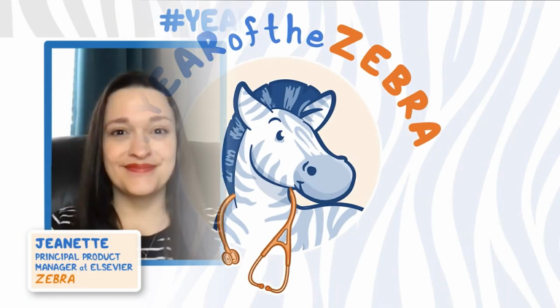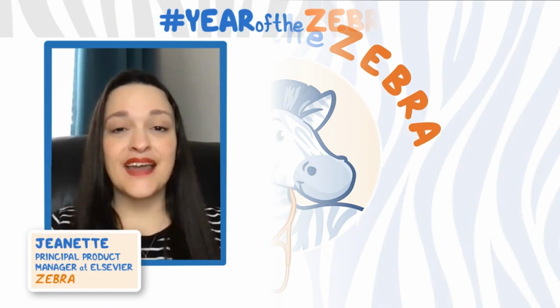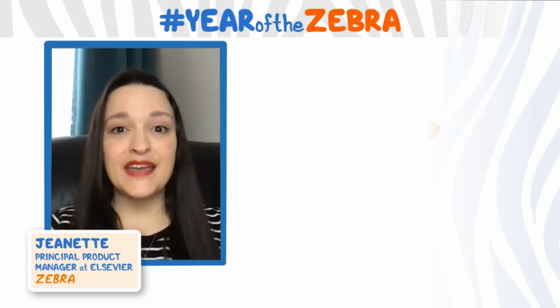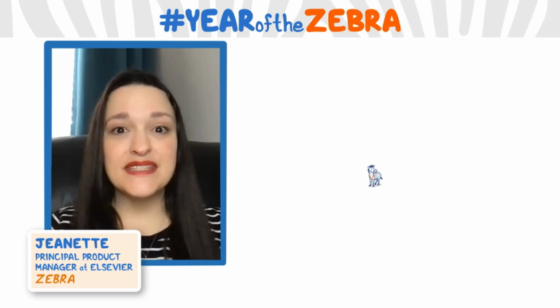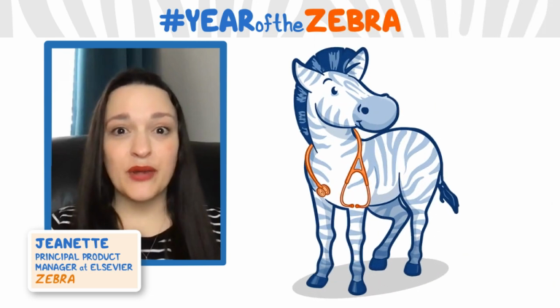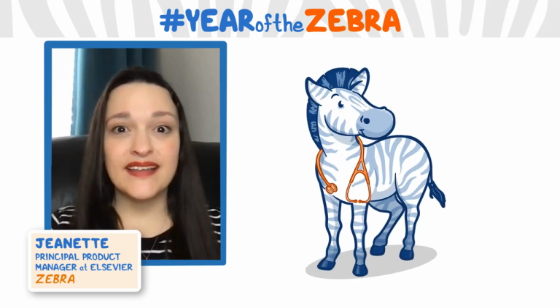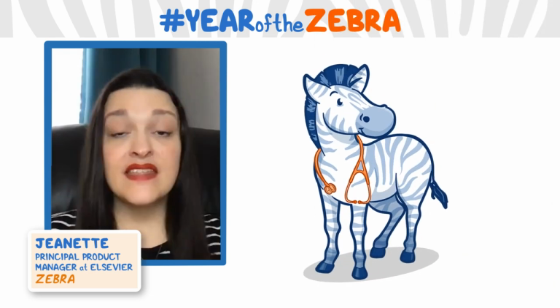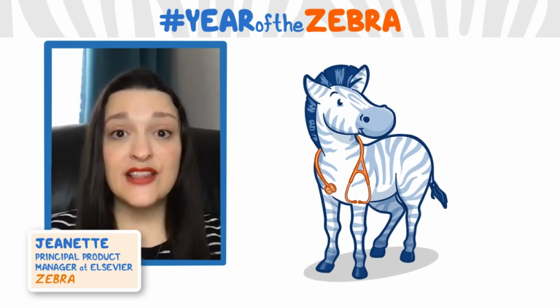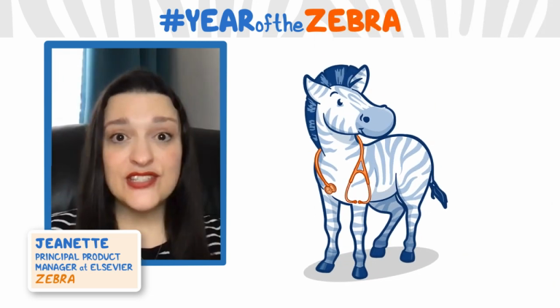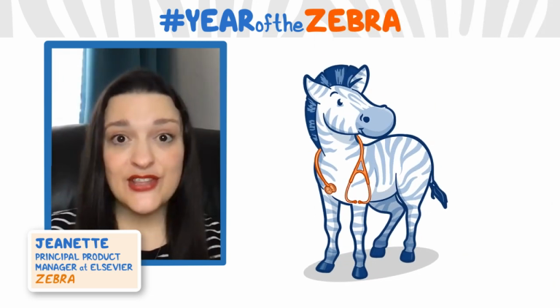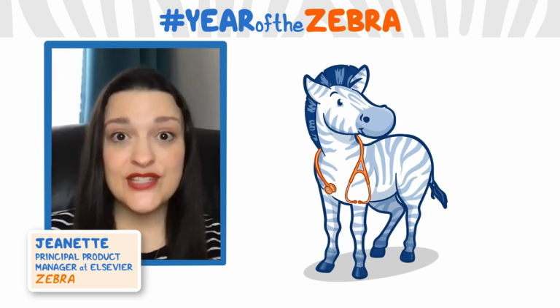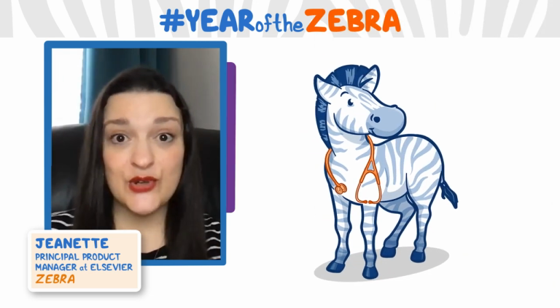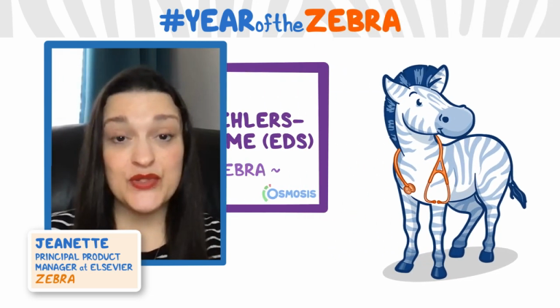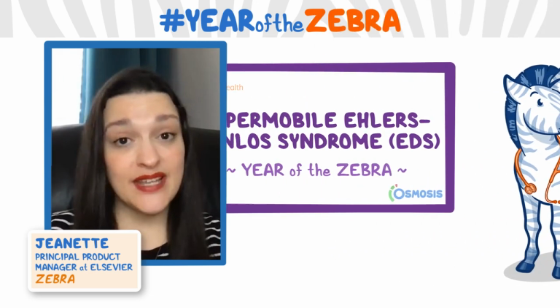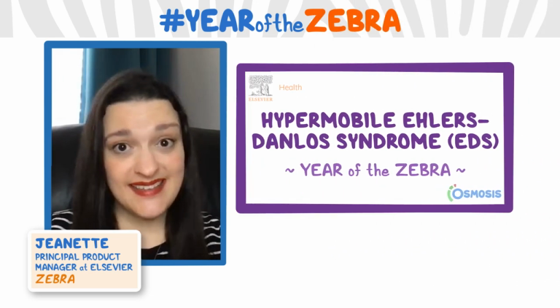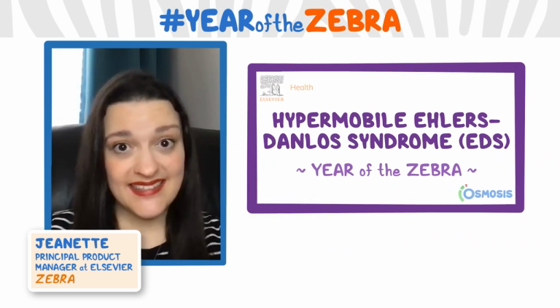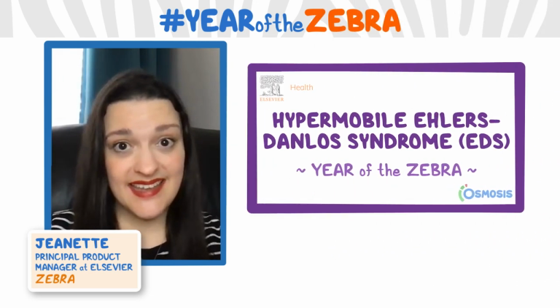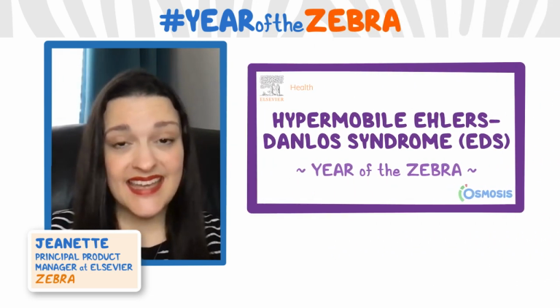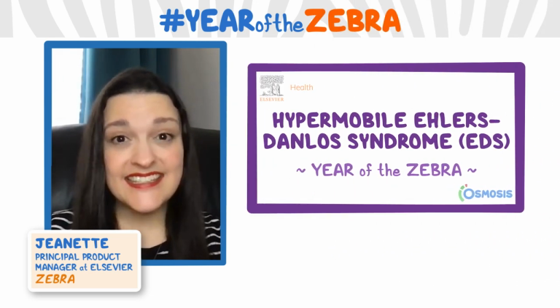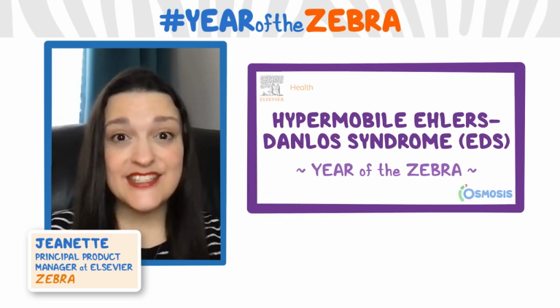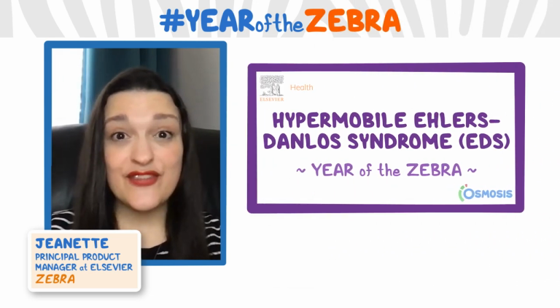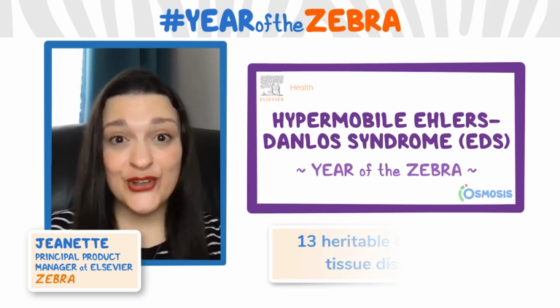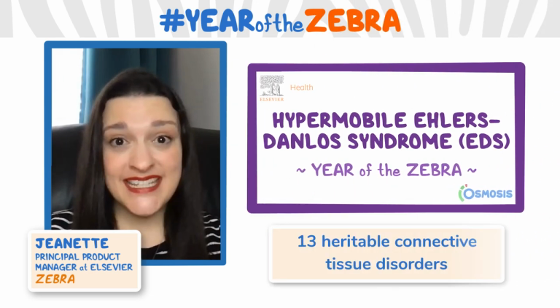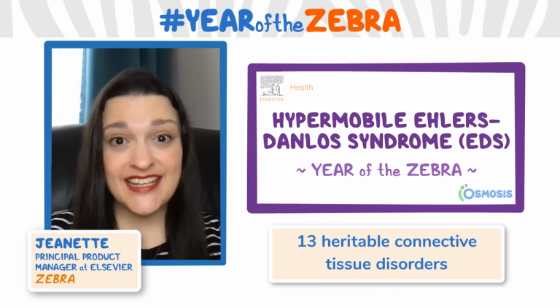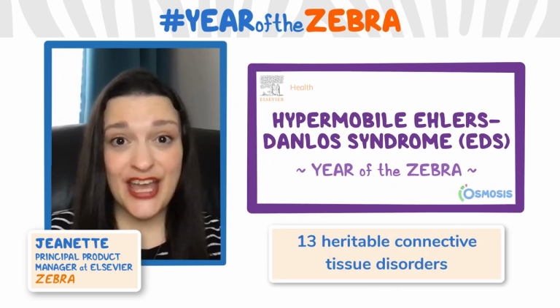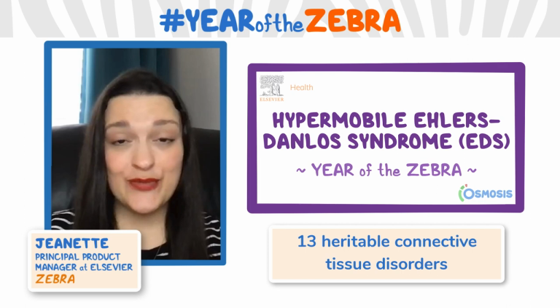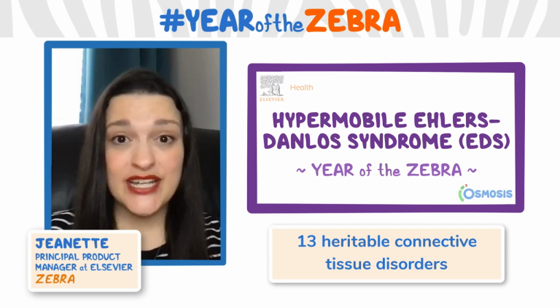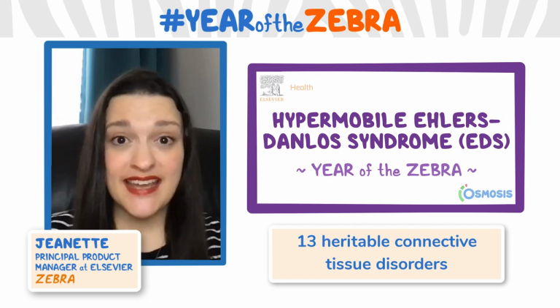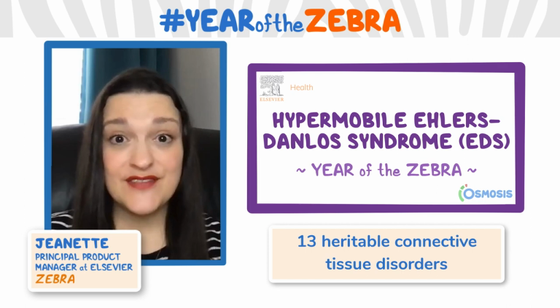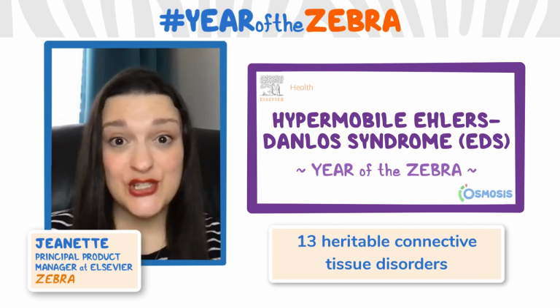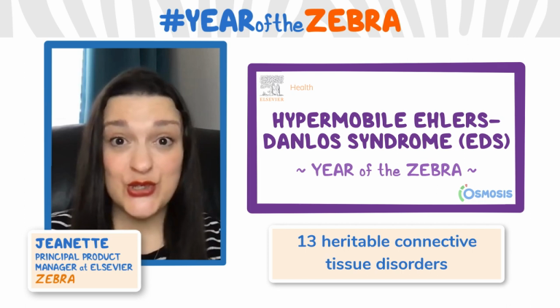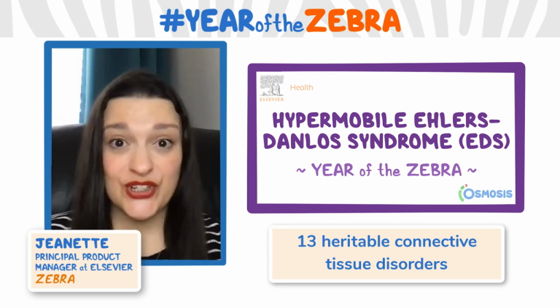I am a zebra. The Ehlers-Danlos Syndrome, or EDS, consists of 13 heritable connective tissue disorders.